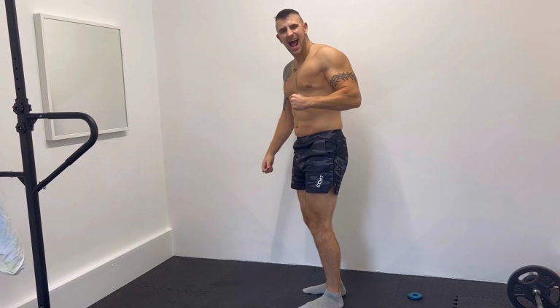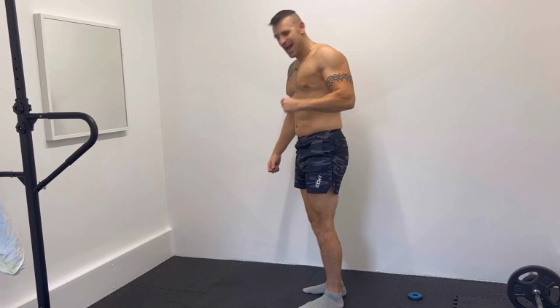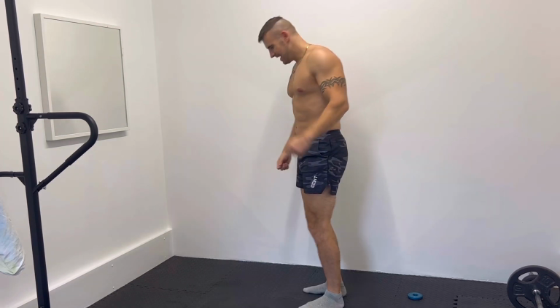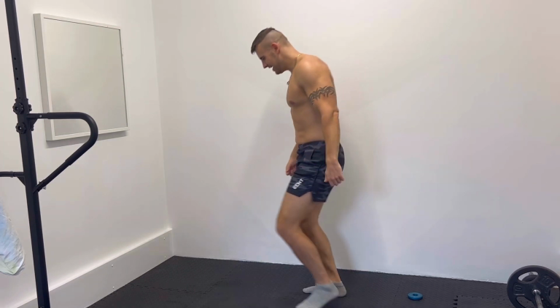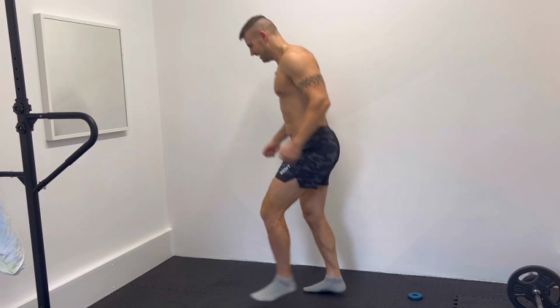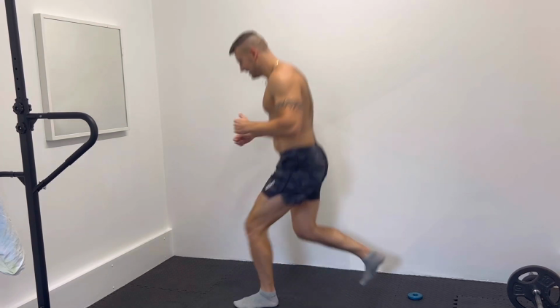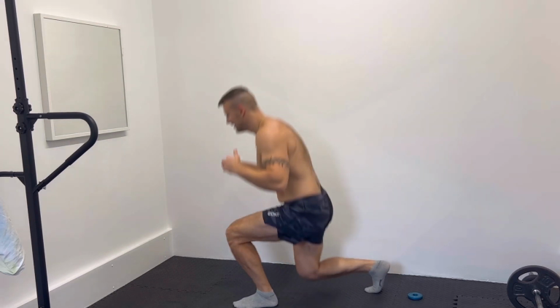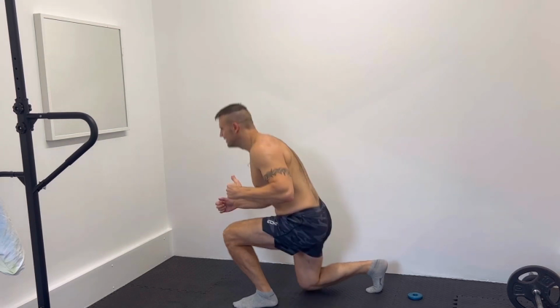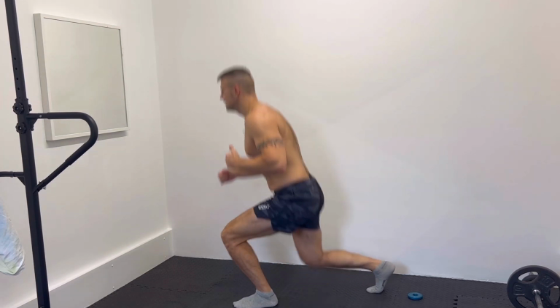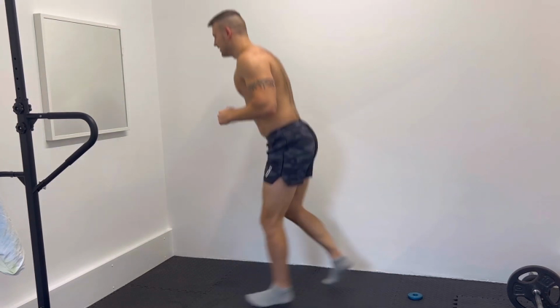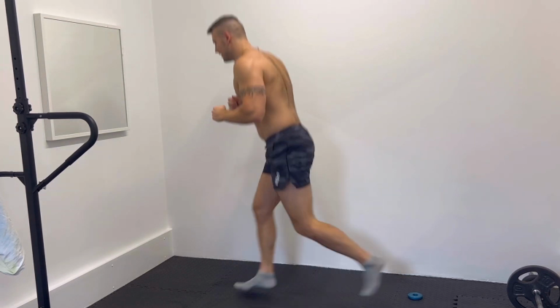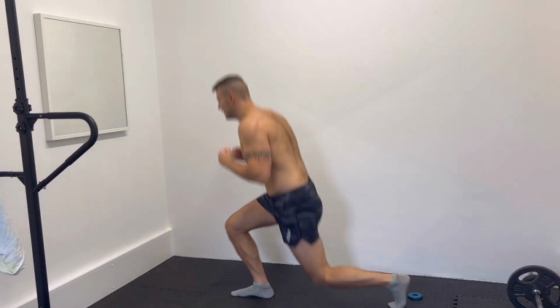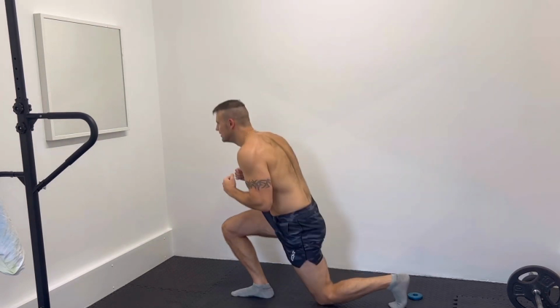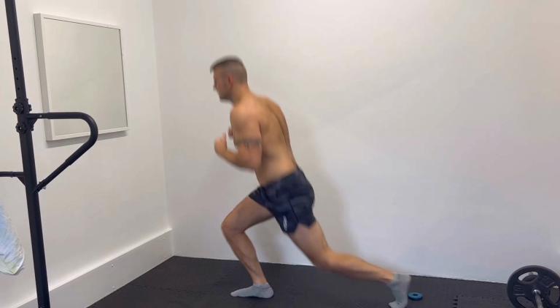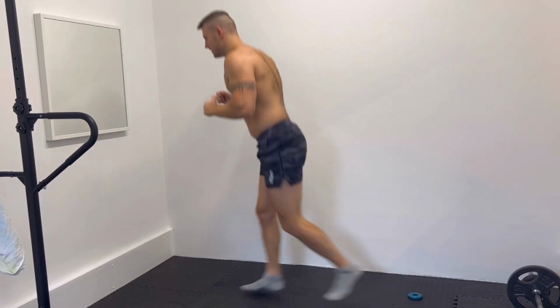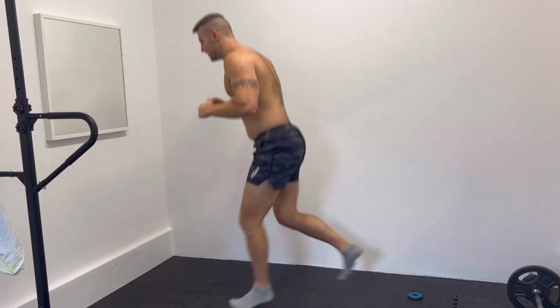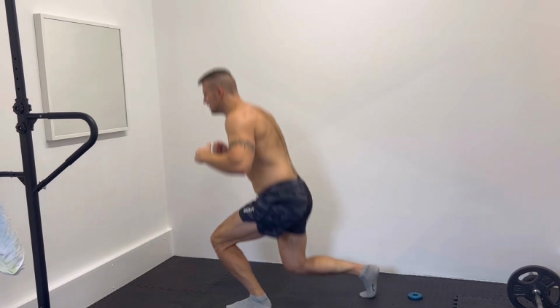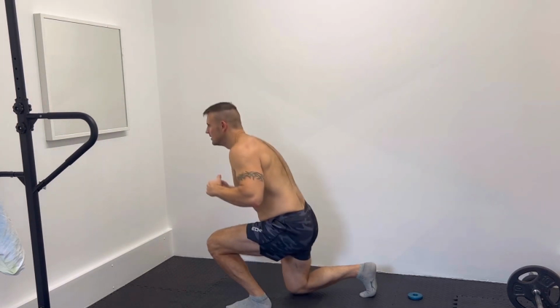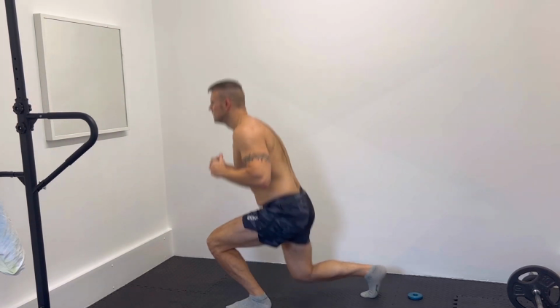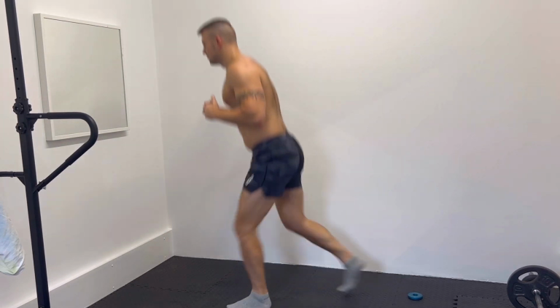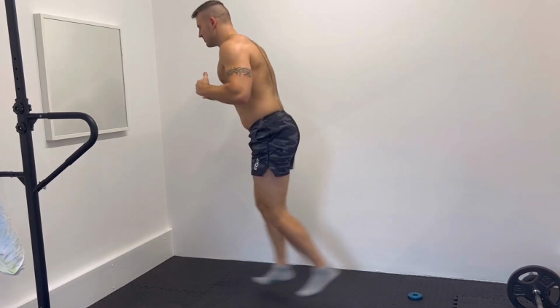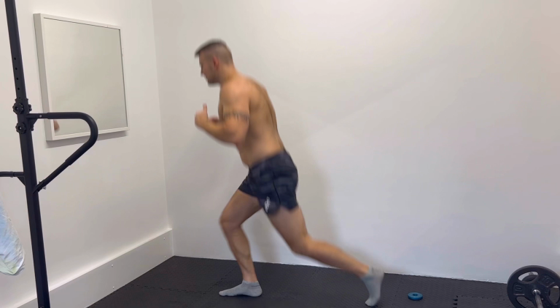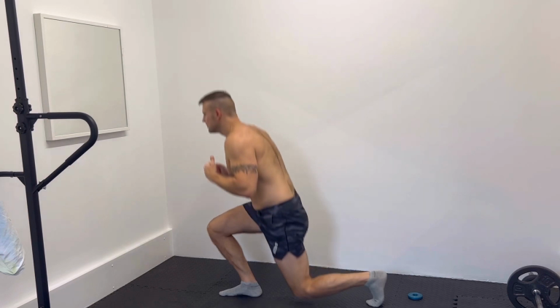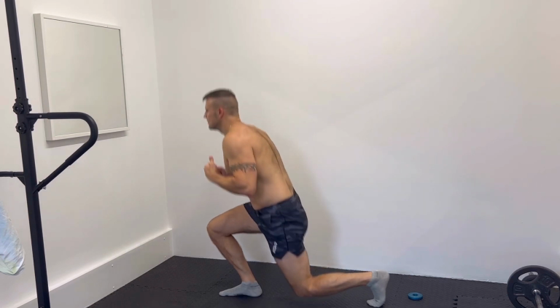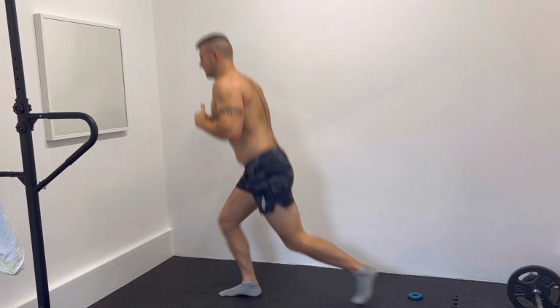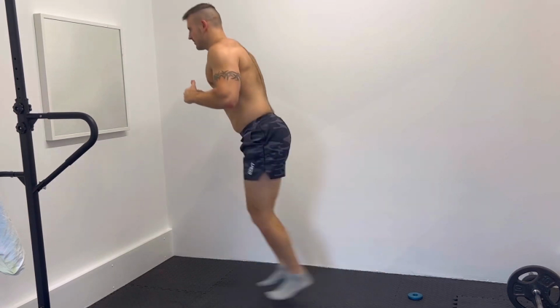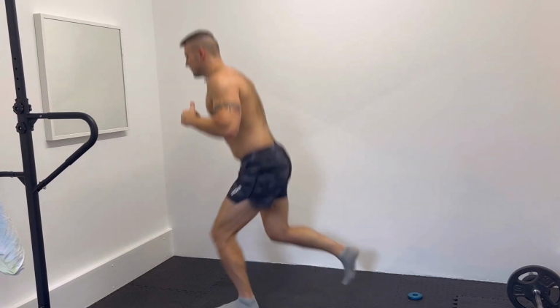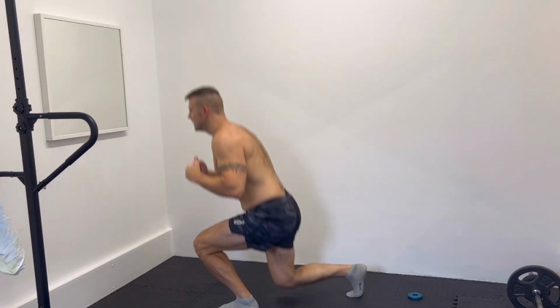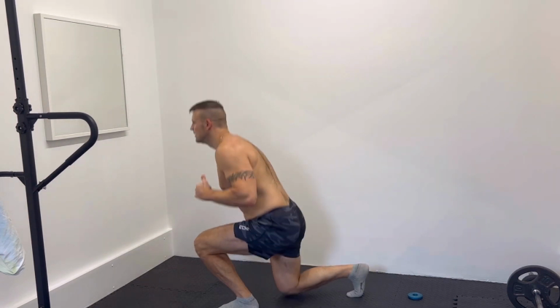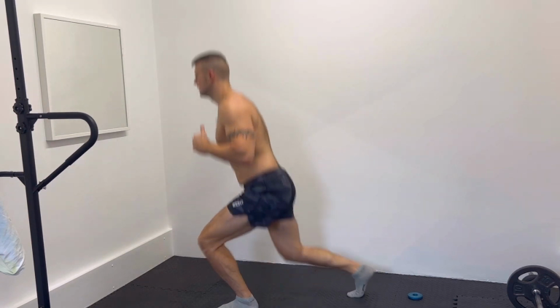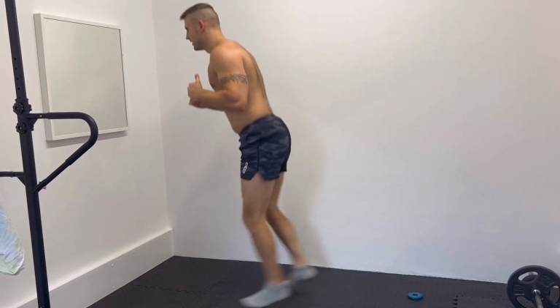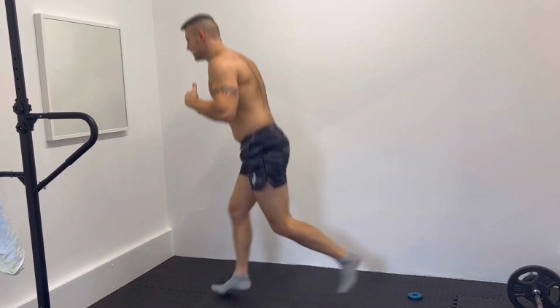Next exercise: lunge jumps. You're going to be doing a lunge while pushing through your legs to jump up.